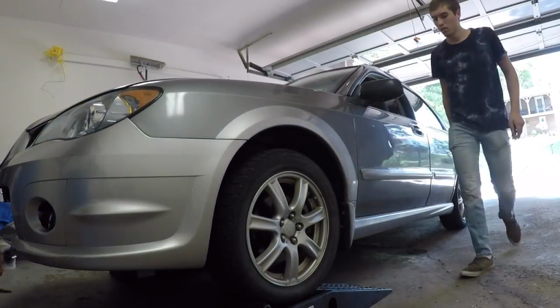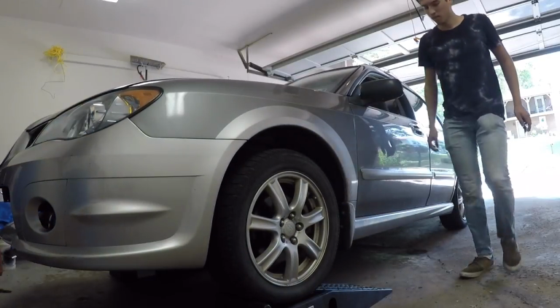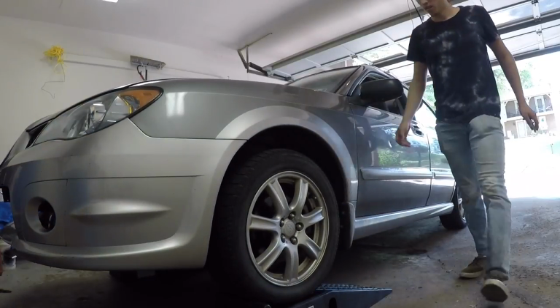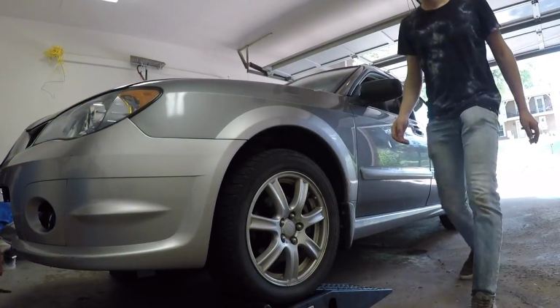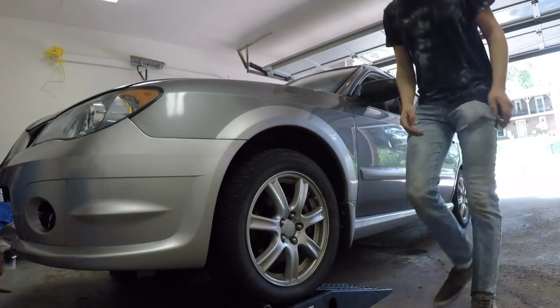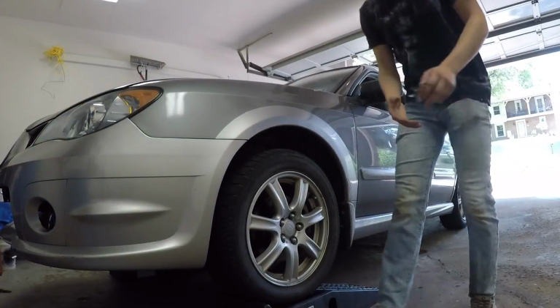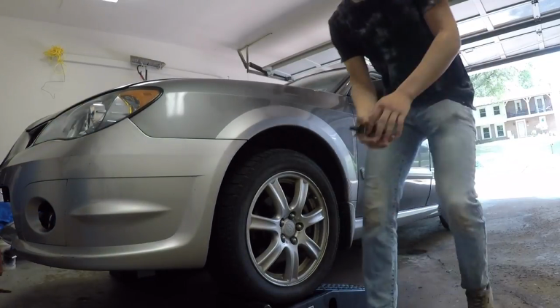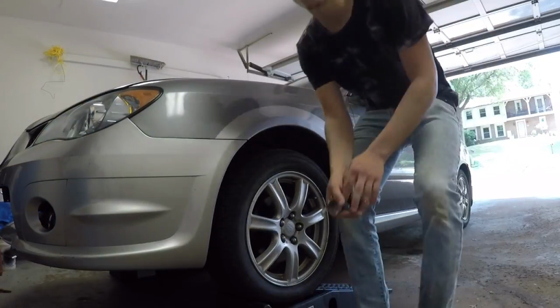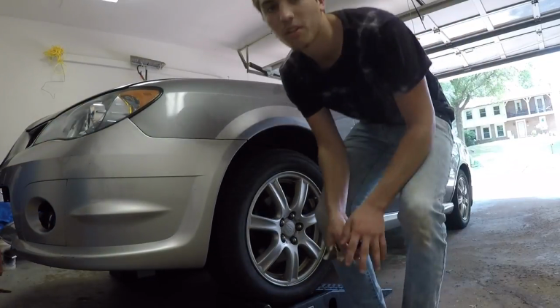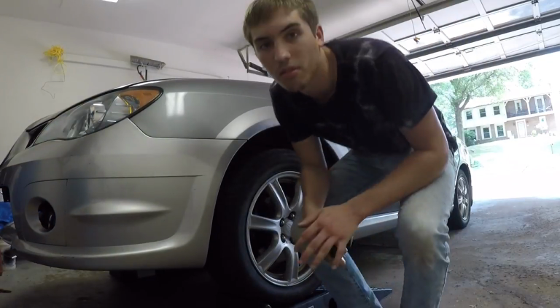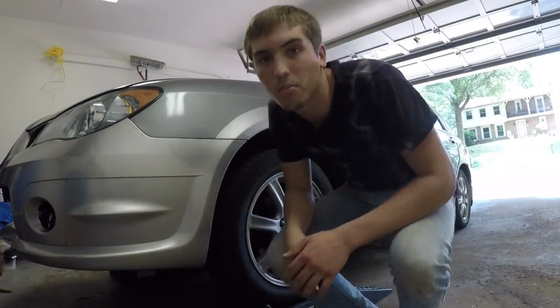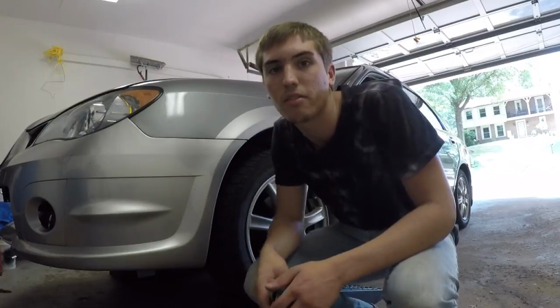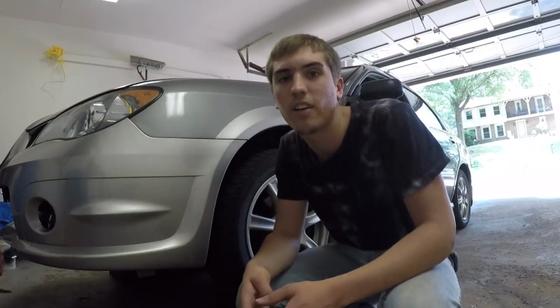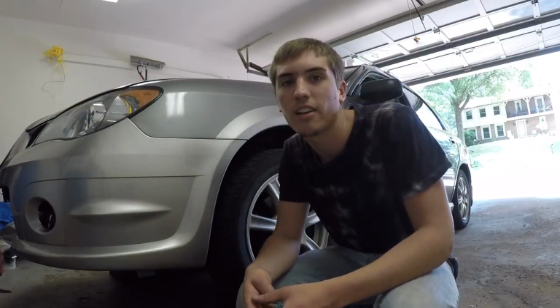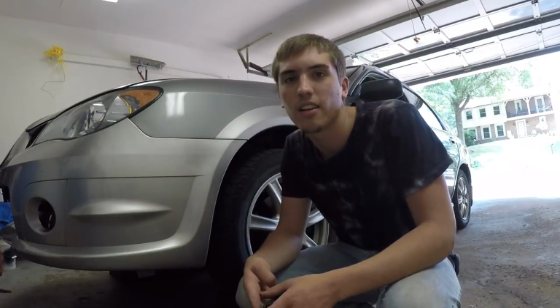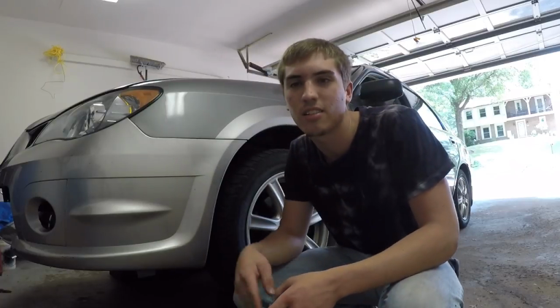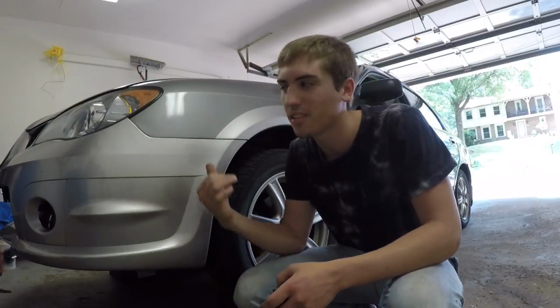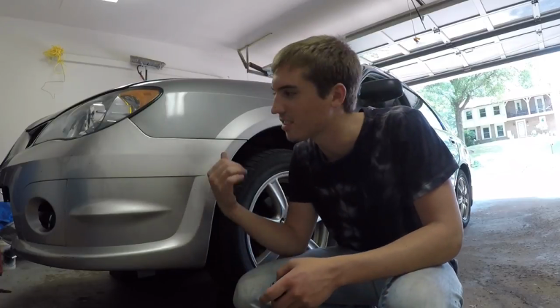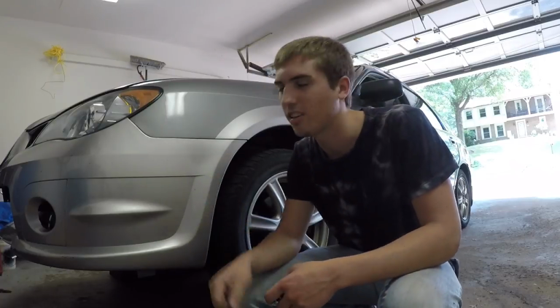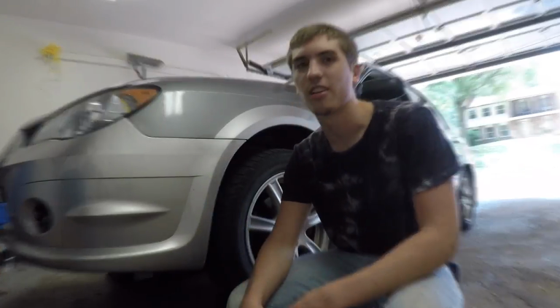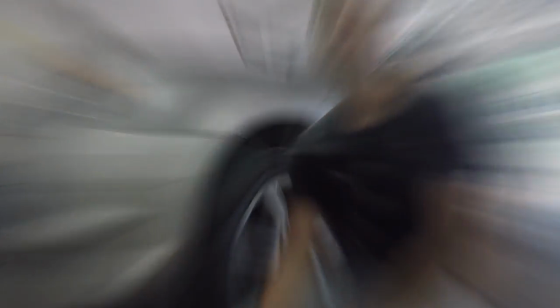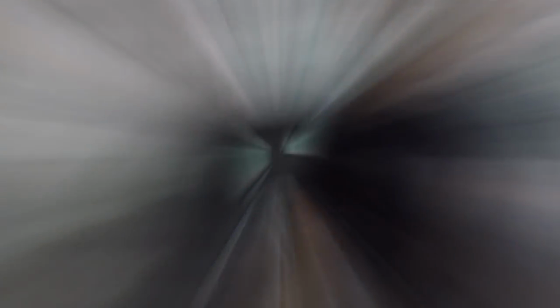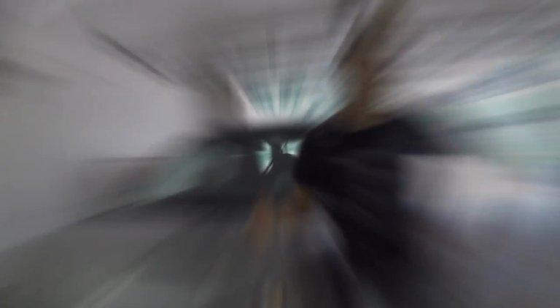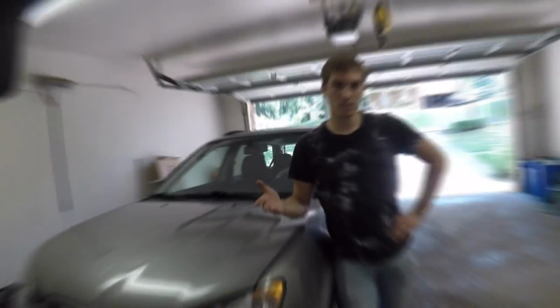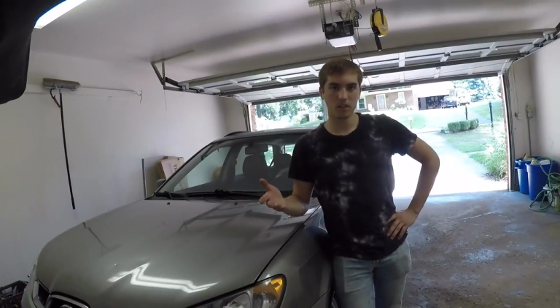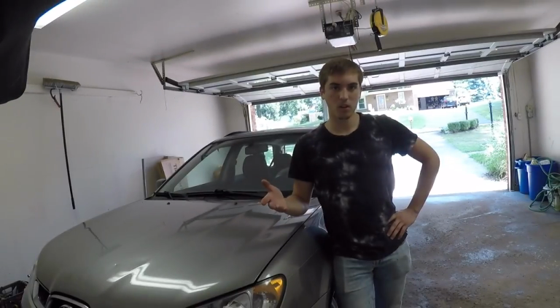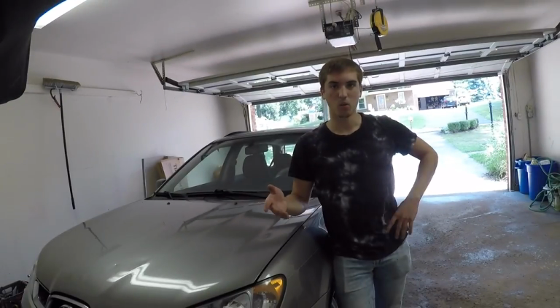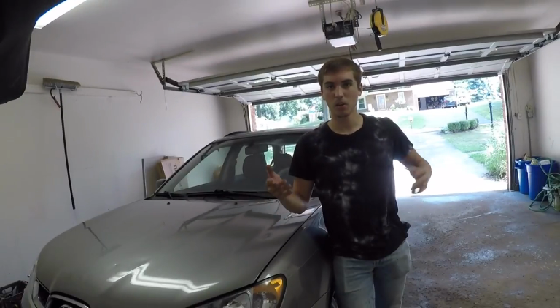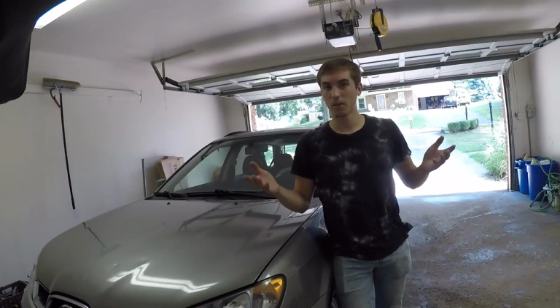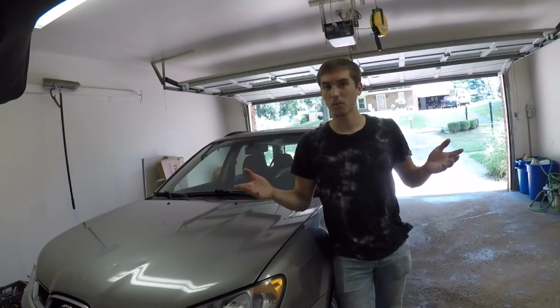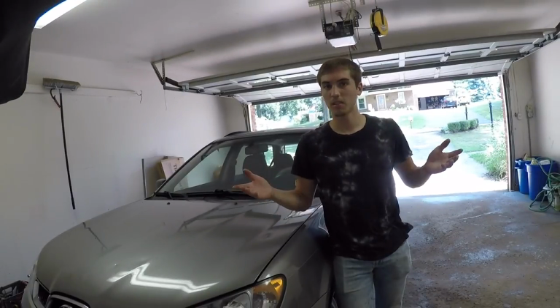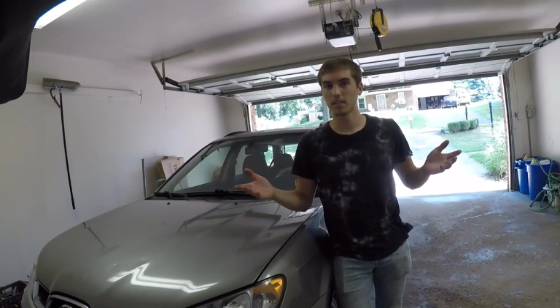Alright guys, now I can fit my fat ass under this car. In this video we're going to find out...